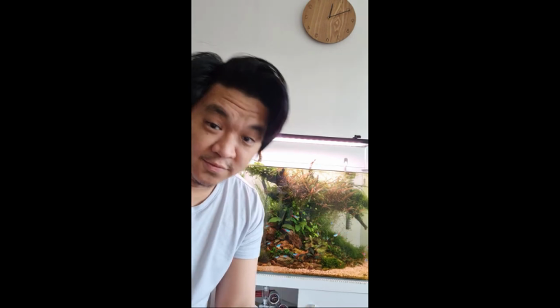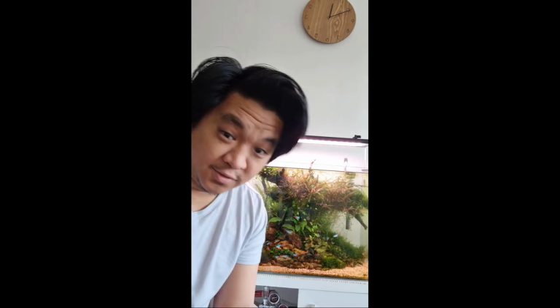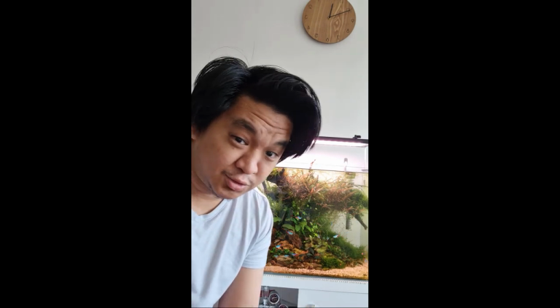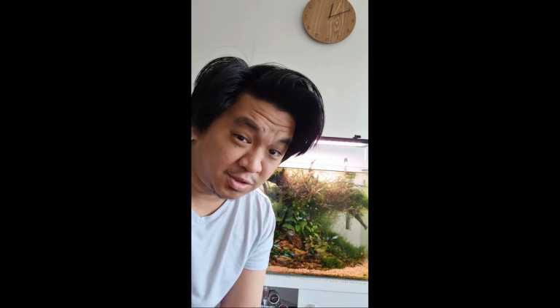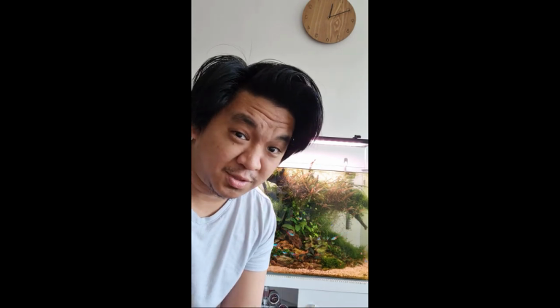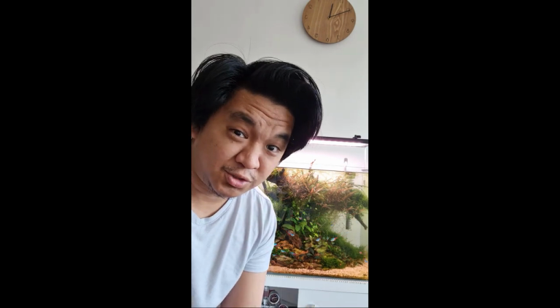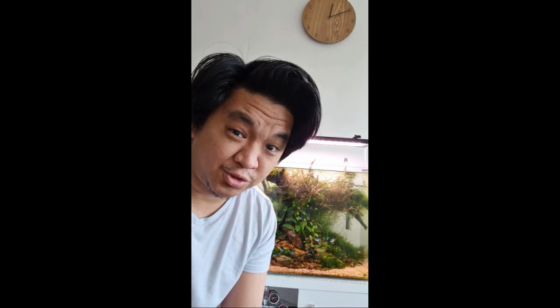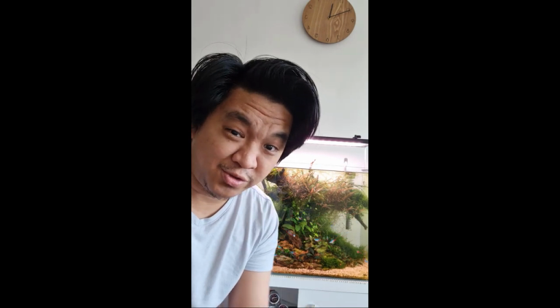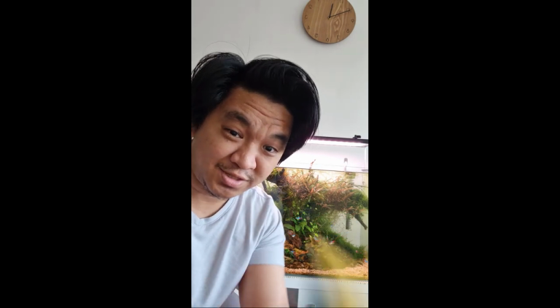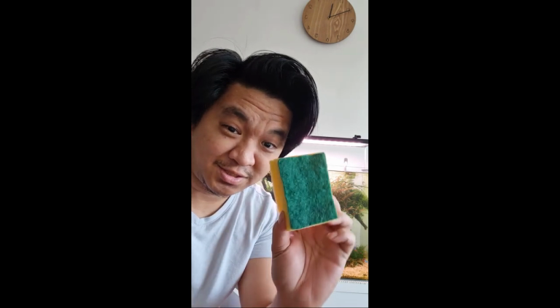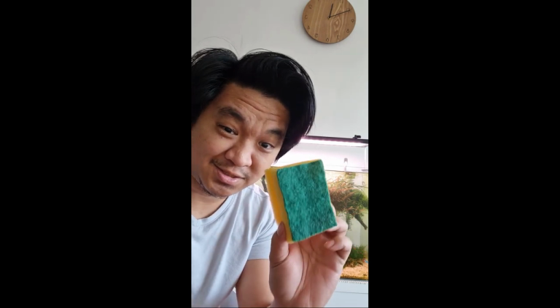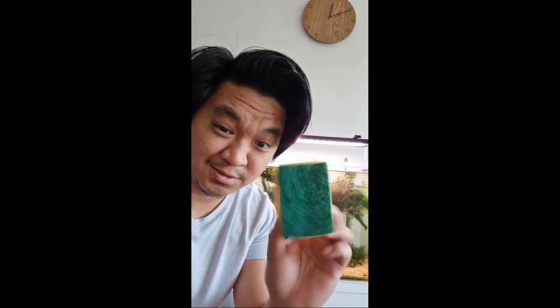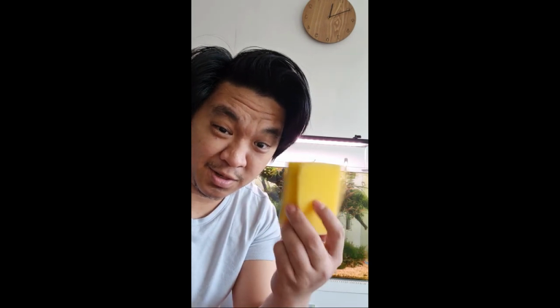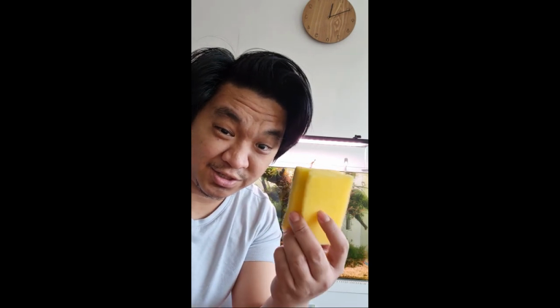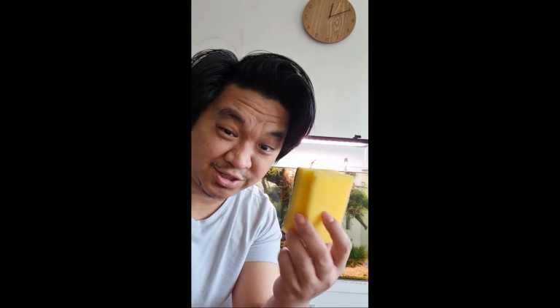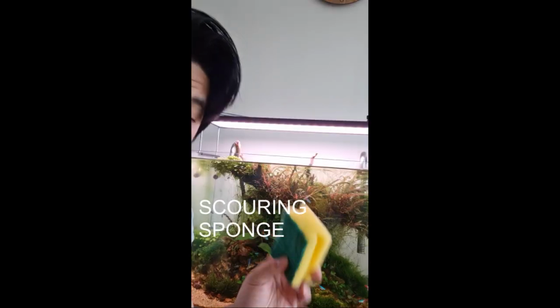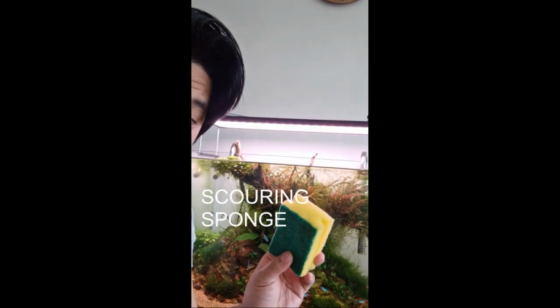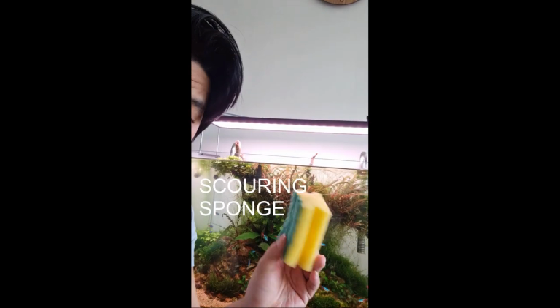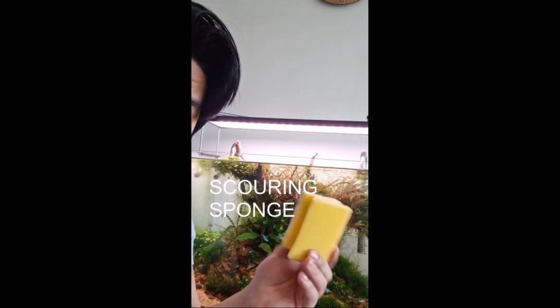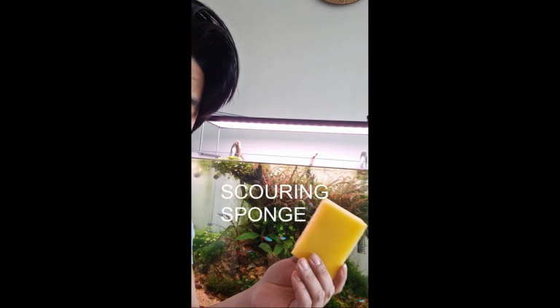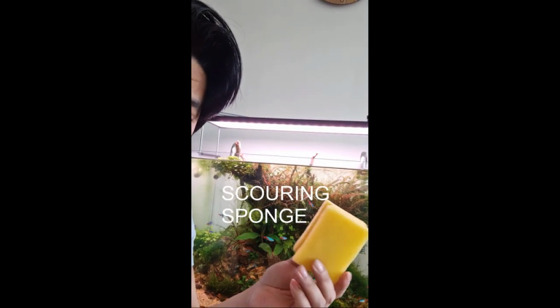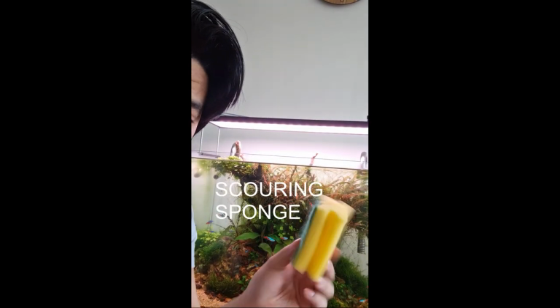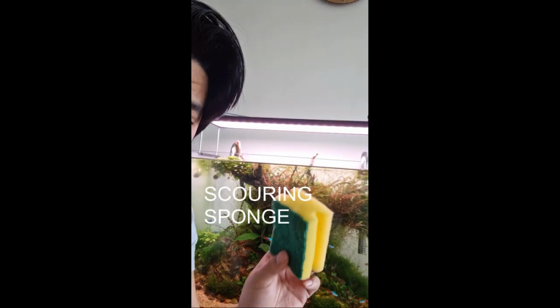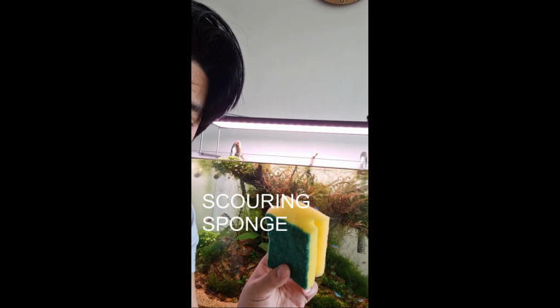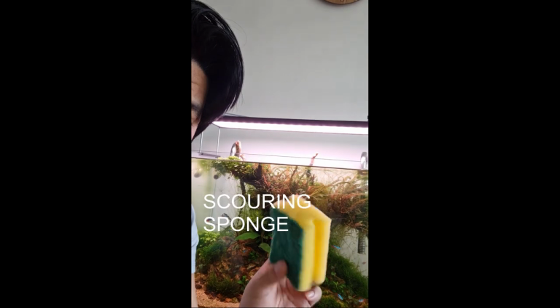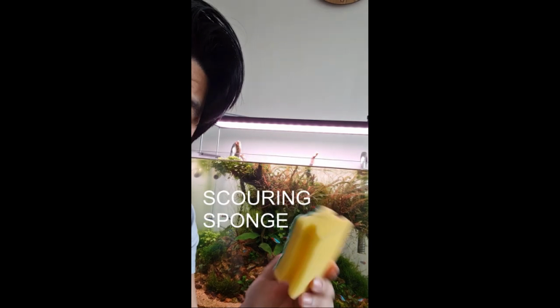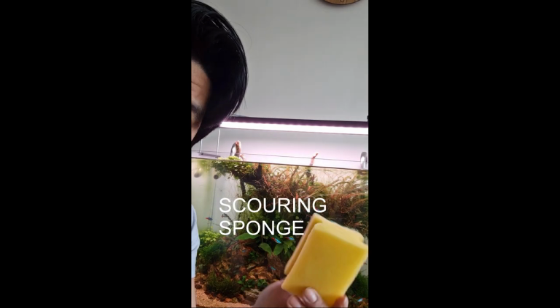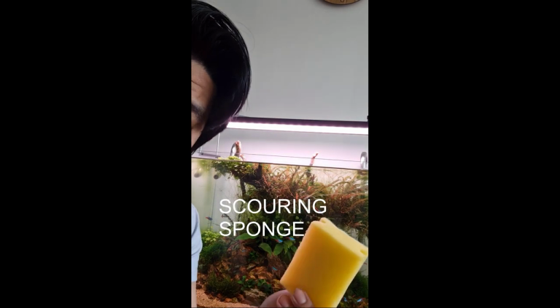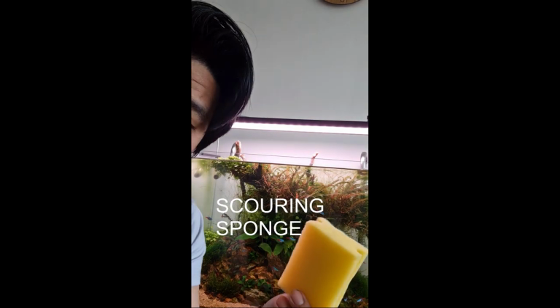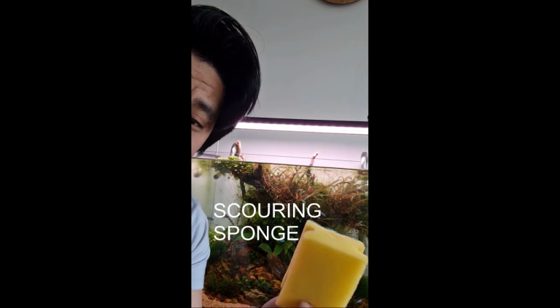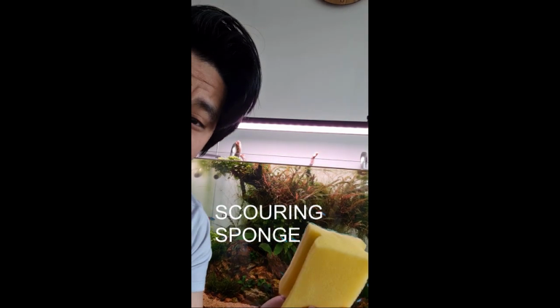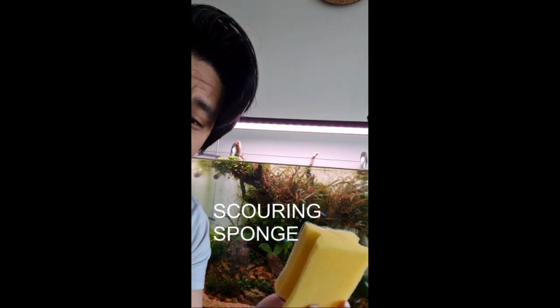The first tool I'm going to show you is this sponge. It's the most basic thing that every aquarist should have.